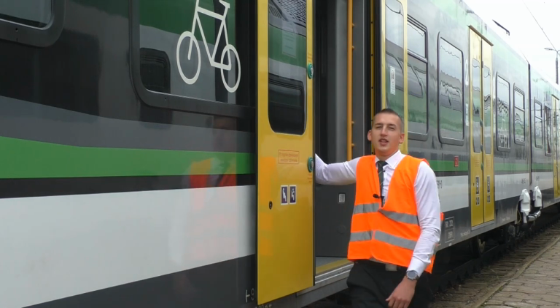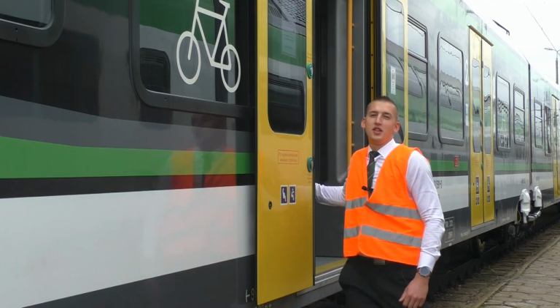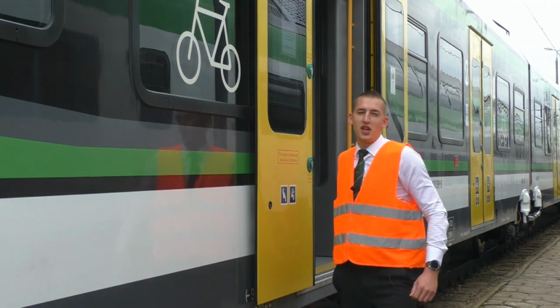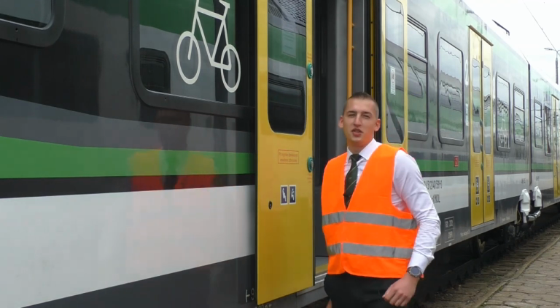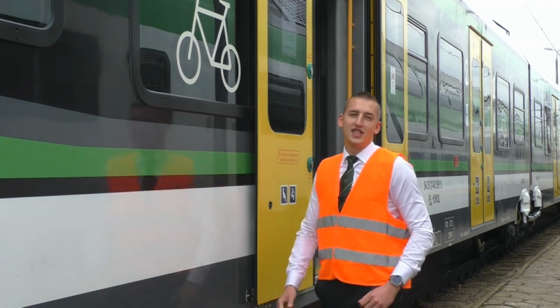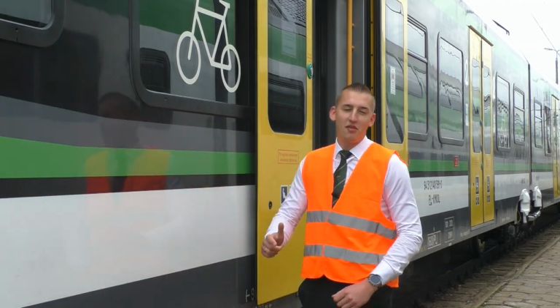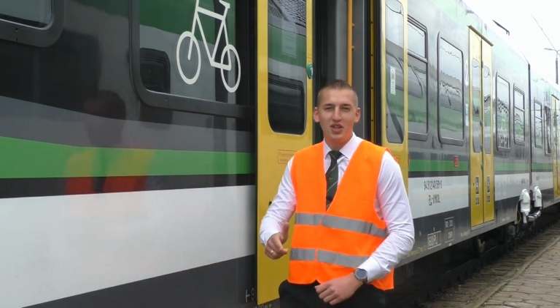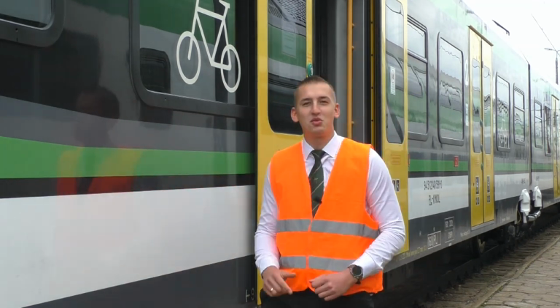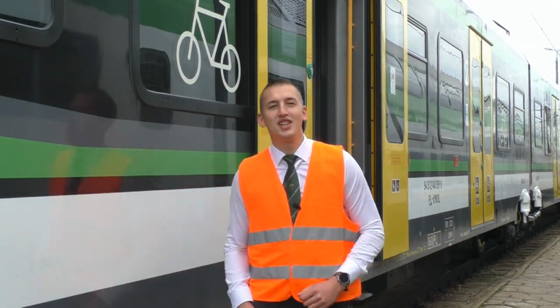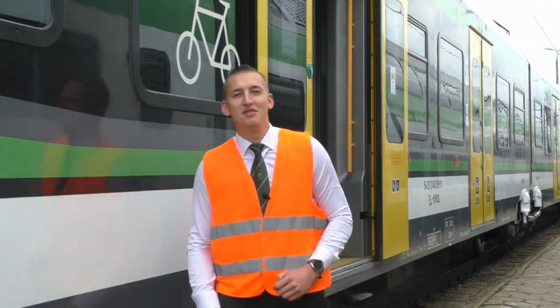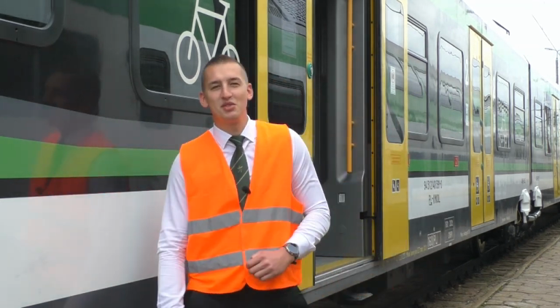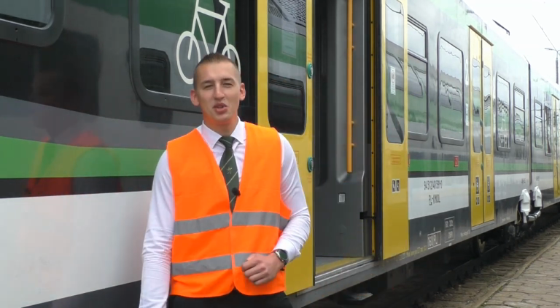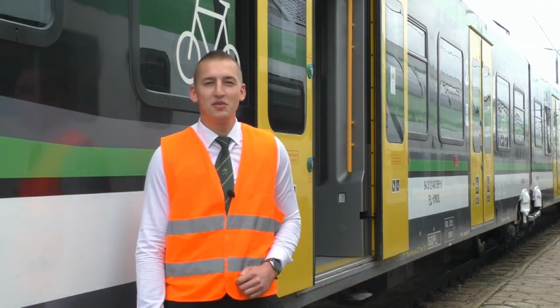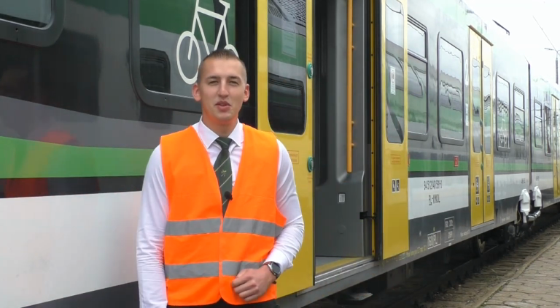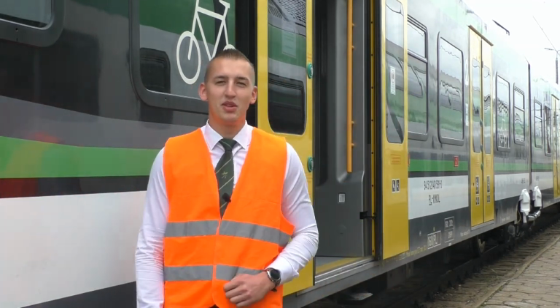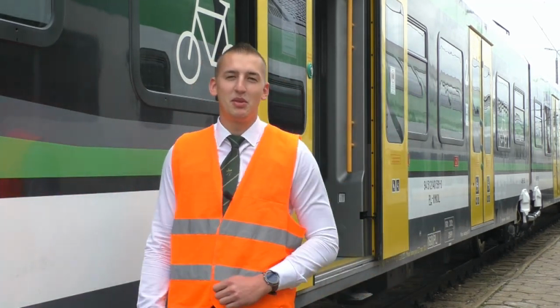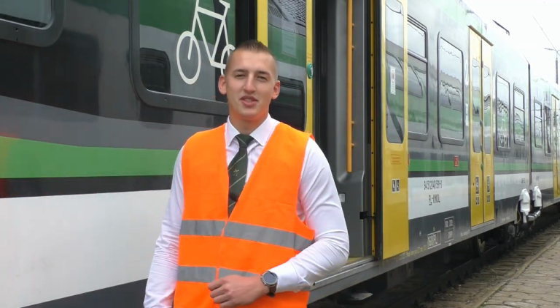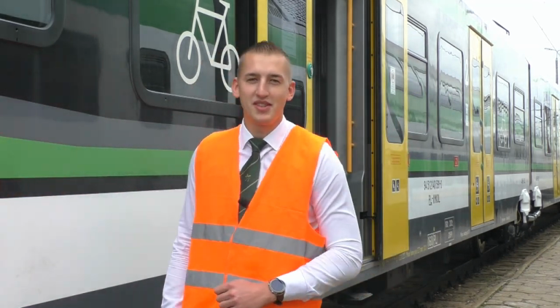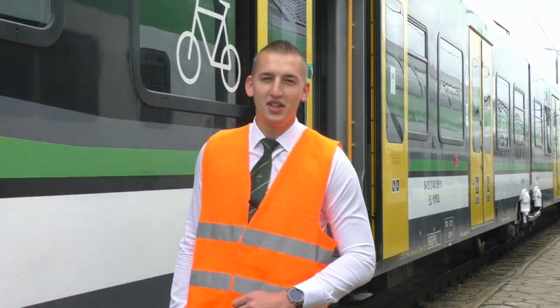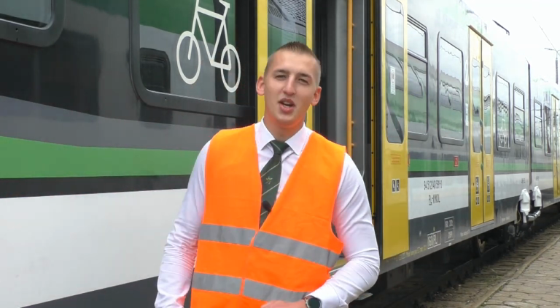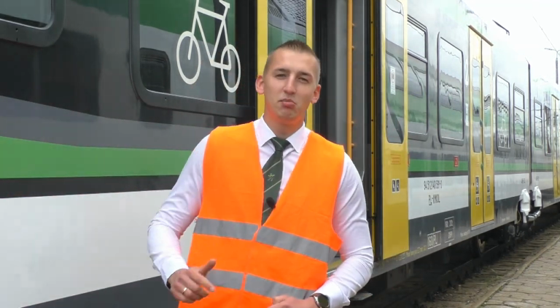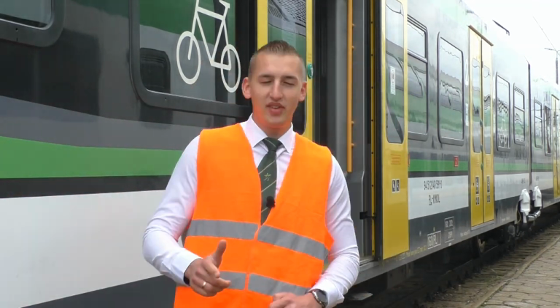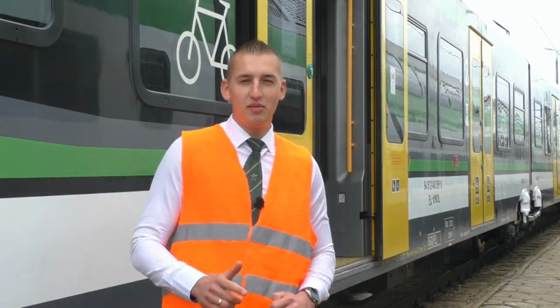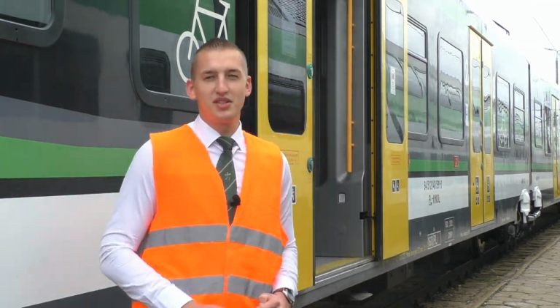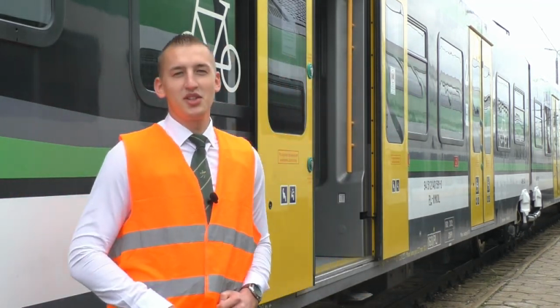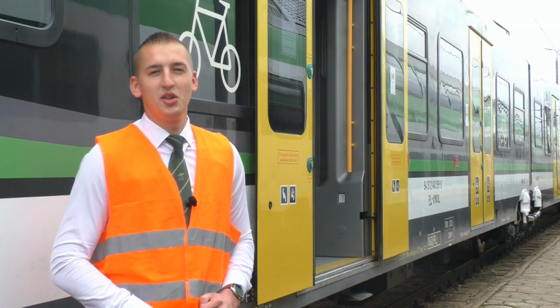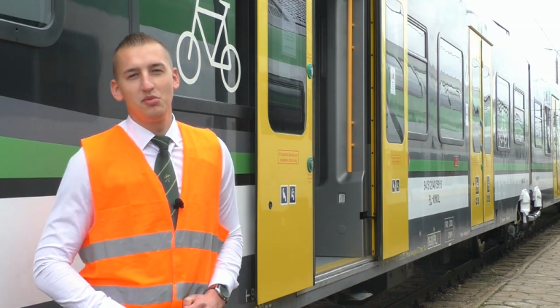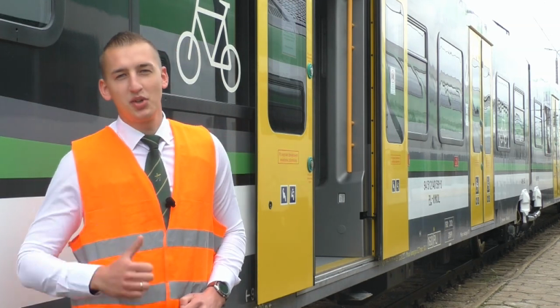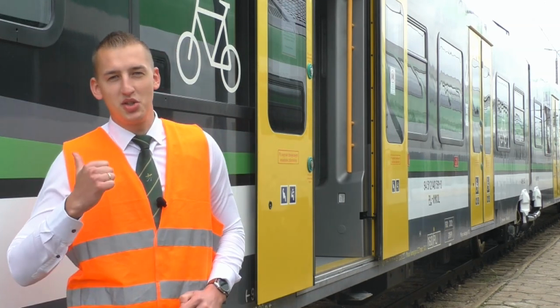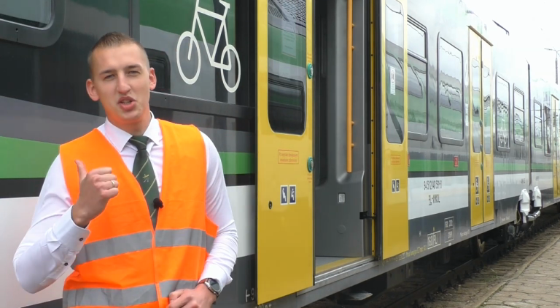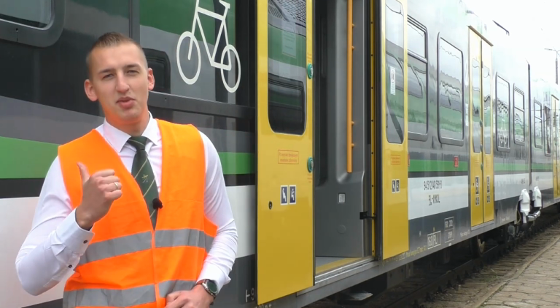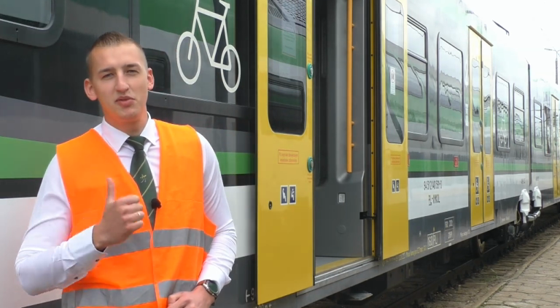Hello, my name is Artur Dola, I am an instructor at Kolej Mazowiecka. I will tell you today a little bit about the Impuls 45WE.